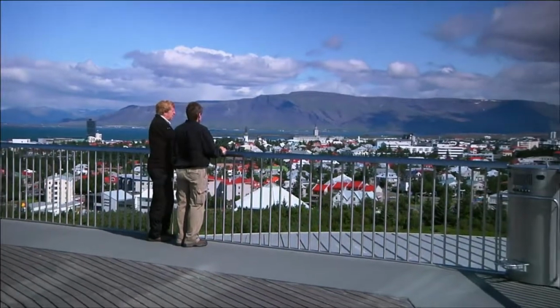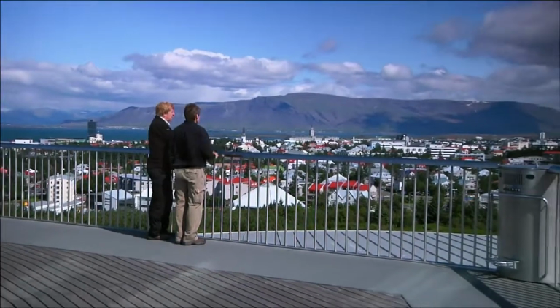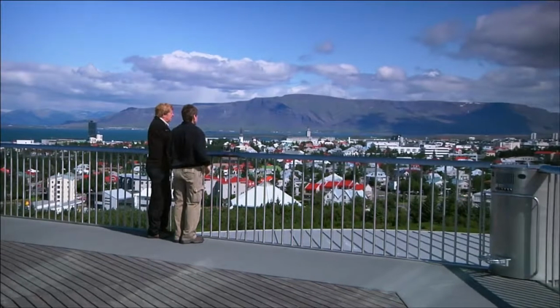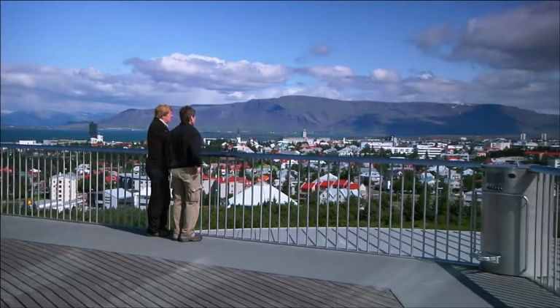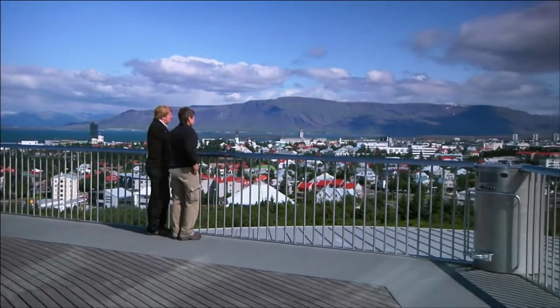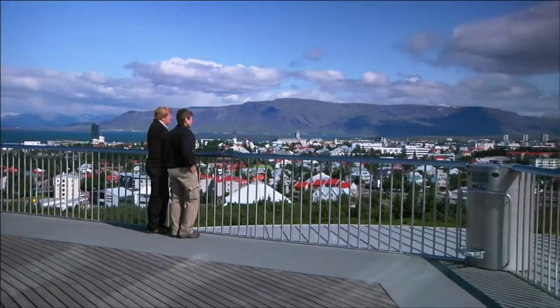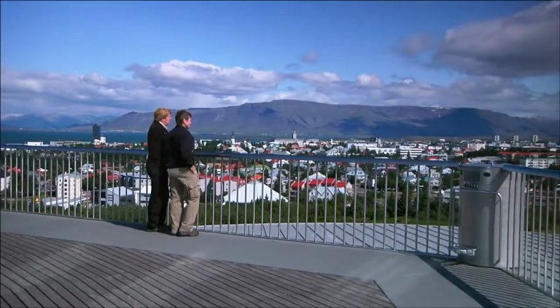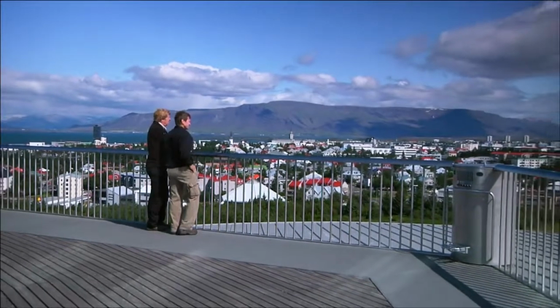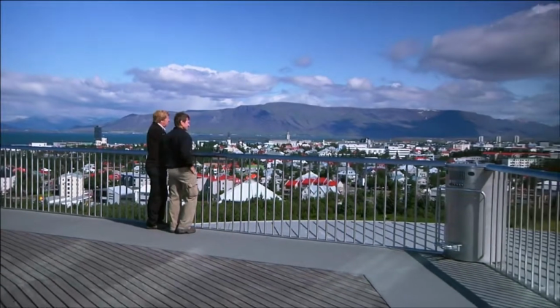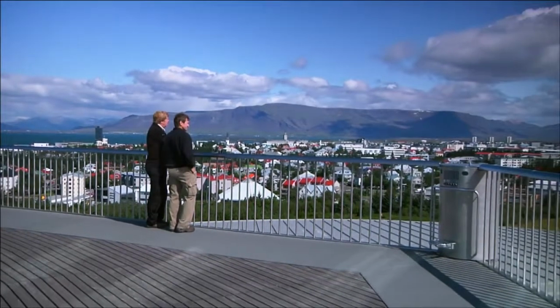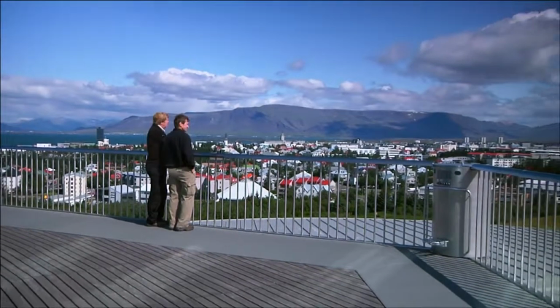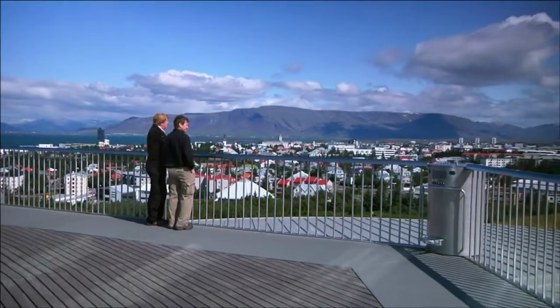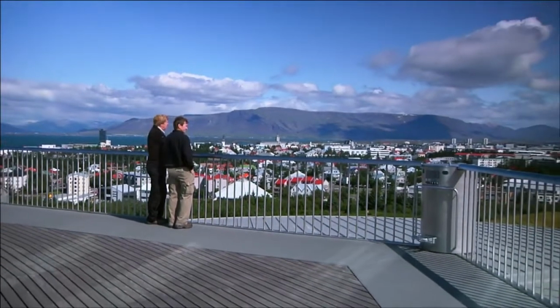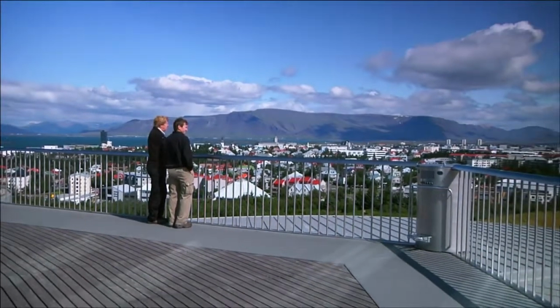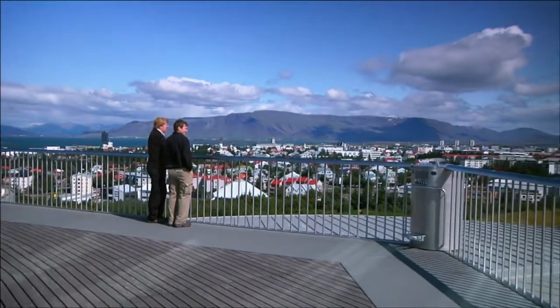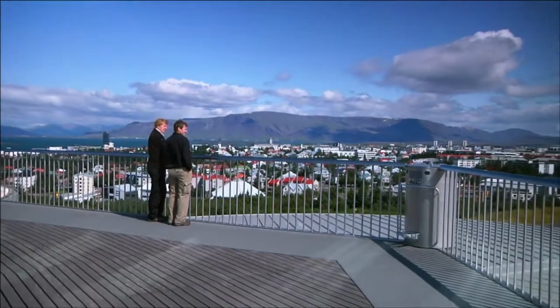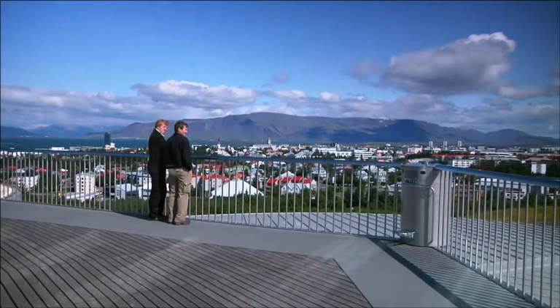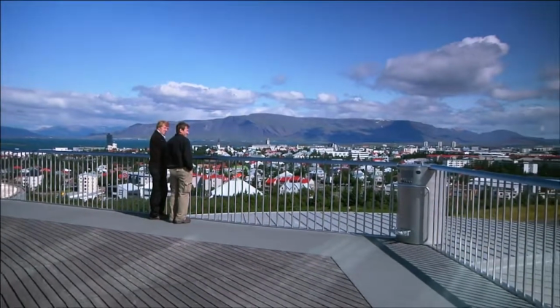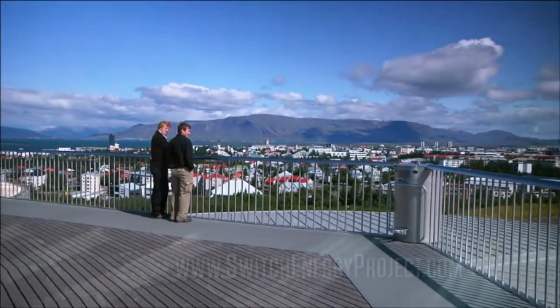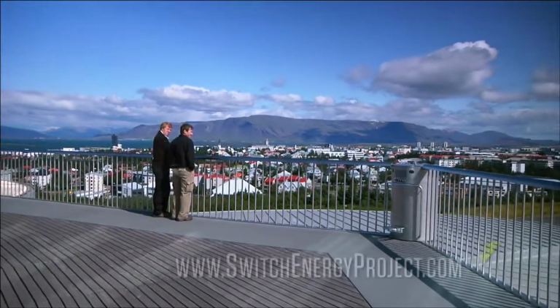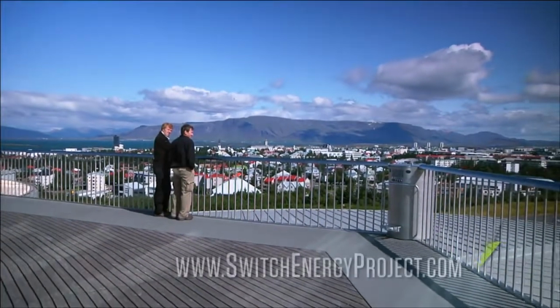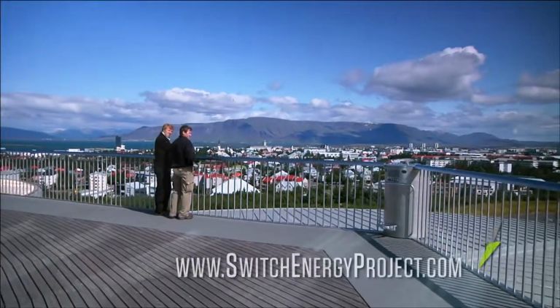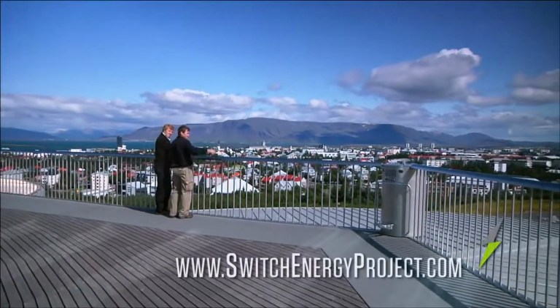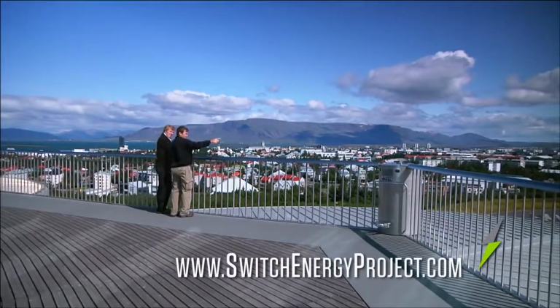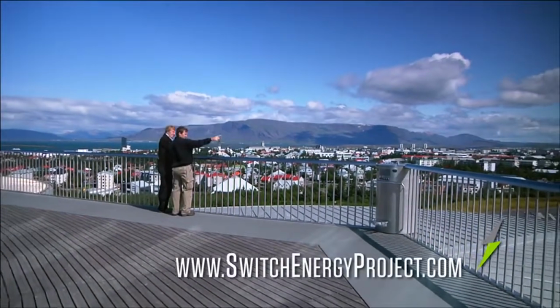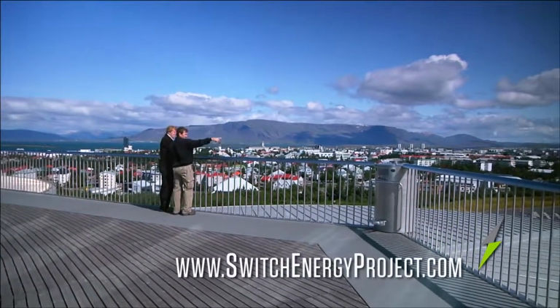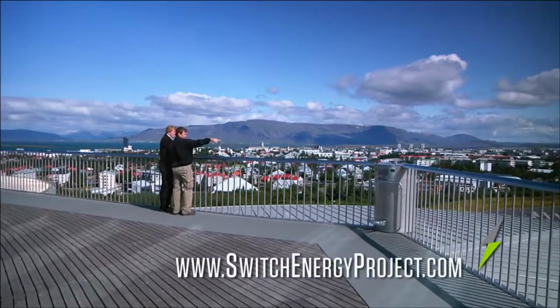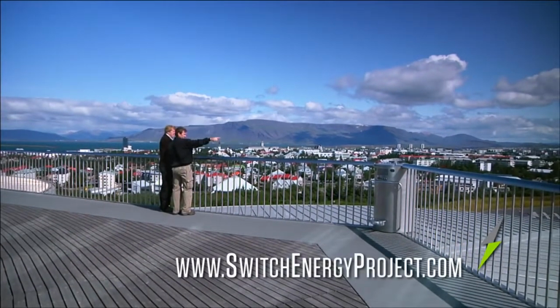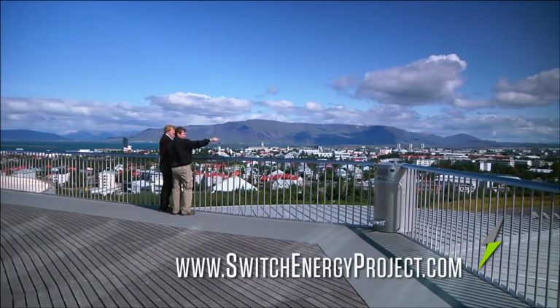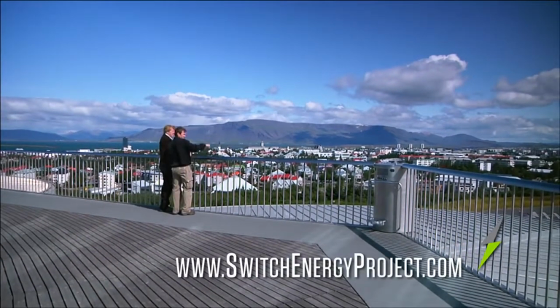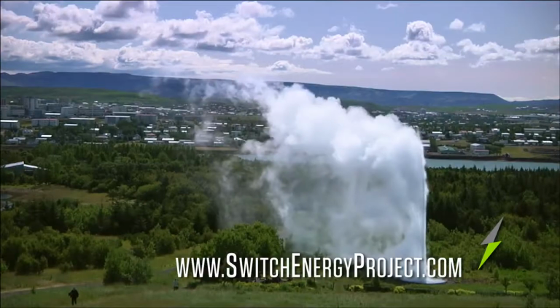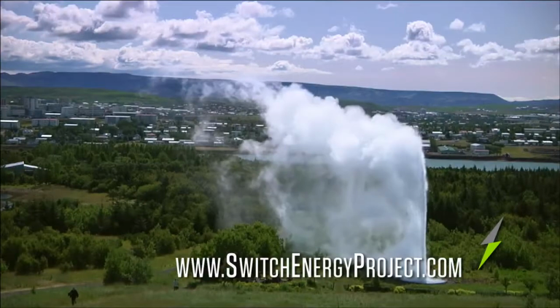Iceland also gets a large portion of its electricity from geothermal, which we explore in the film.